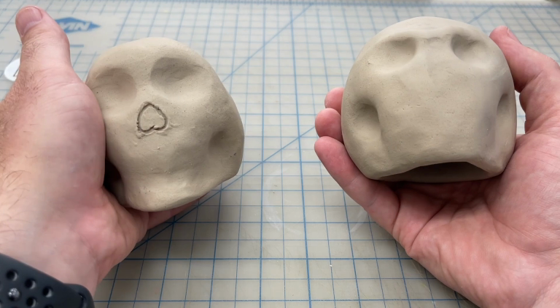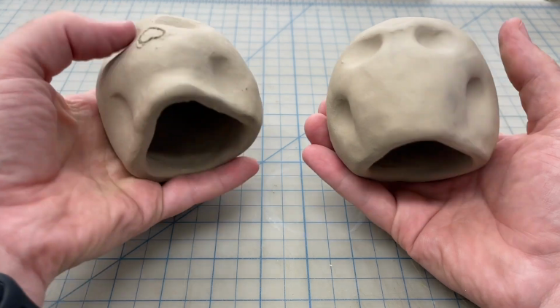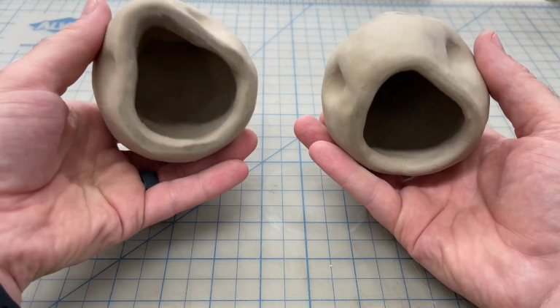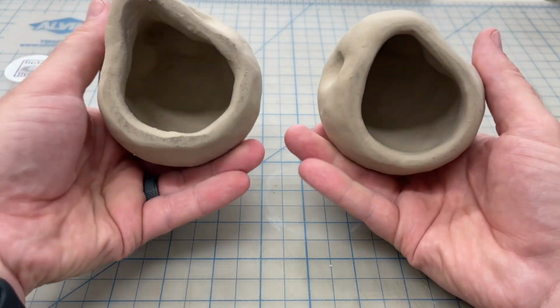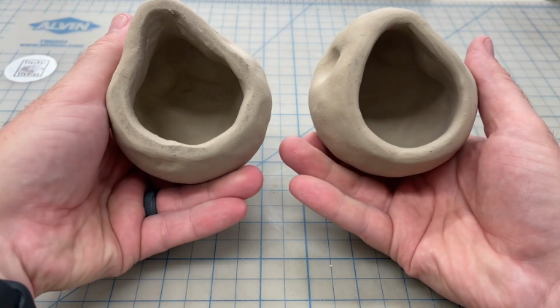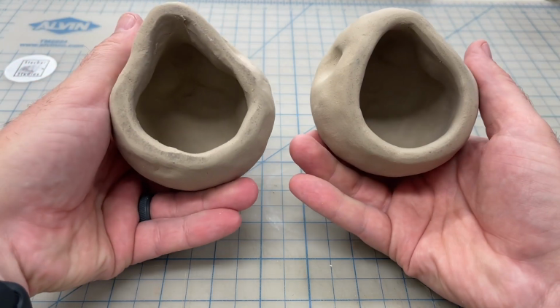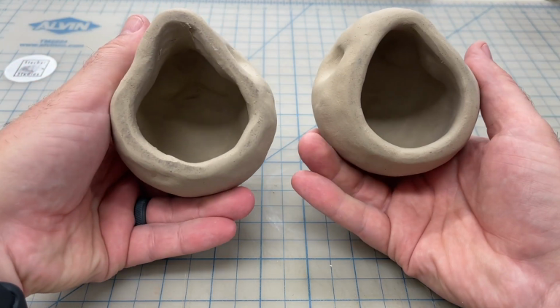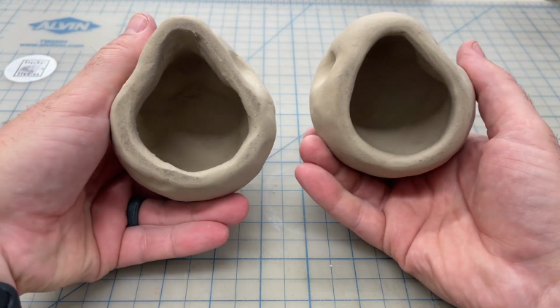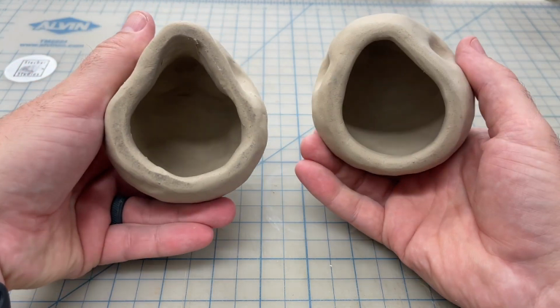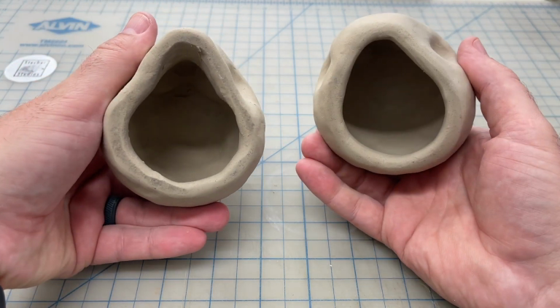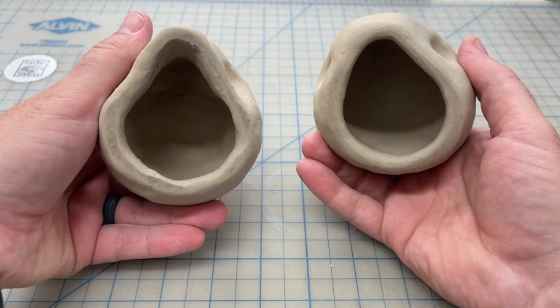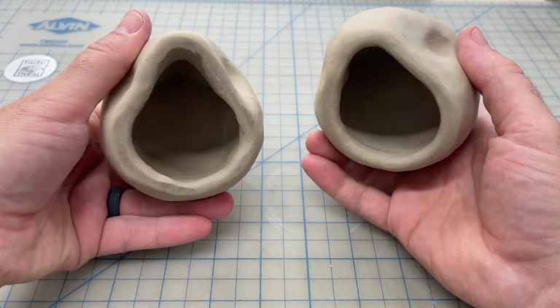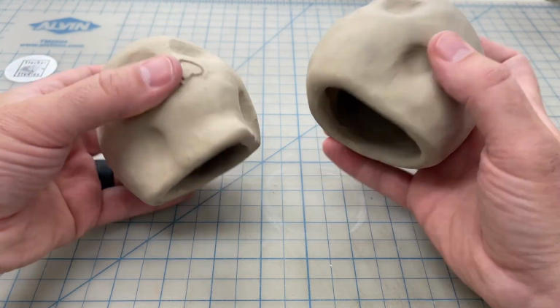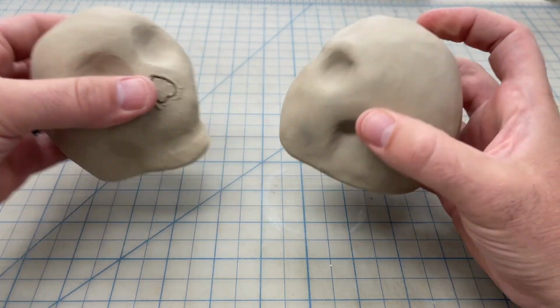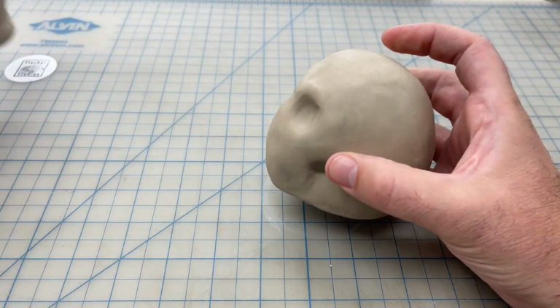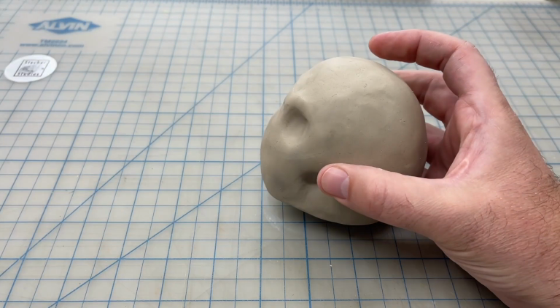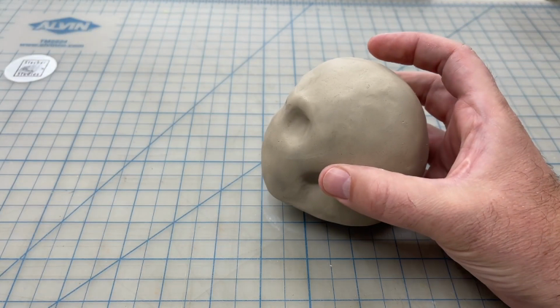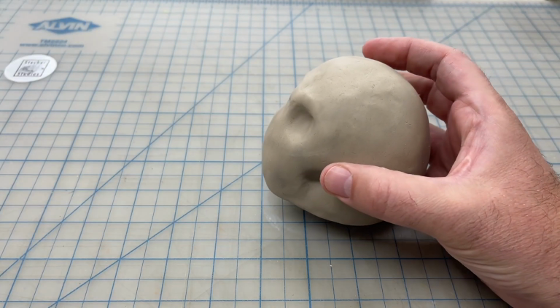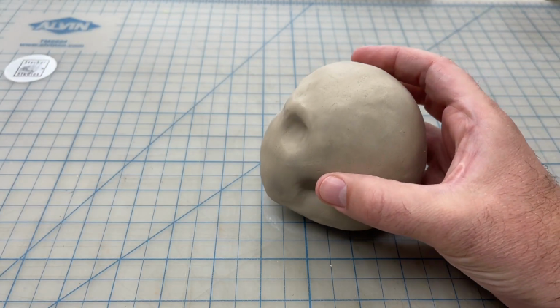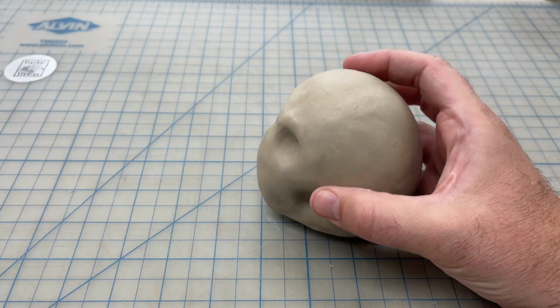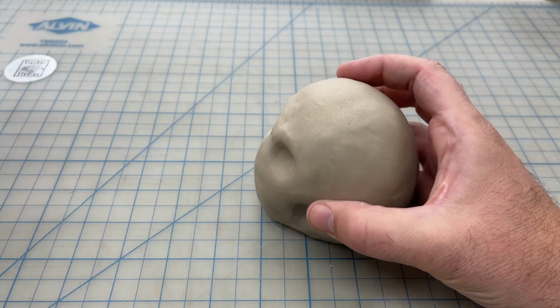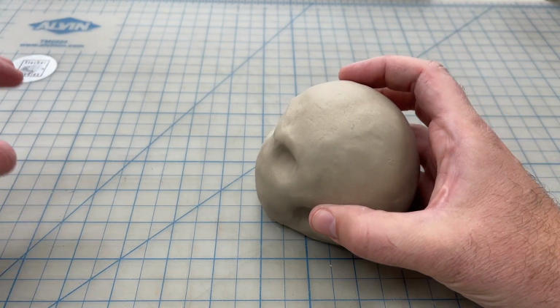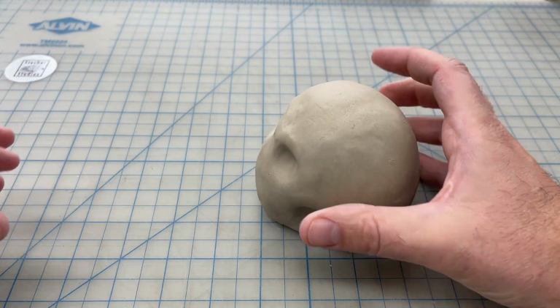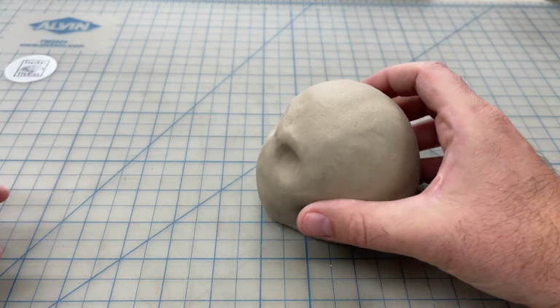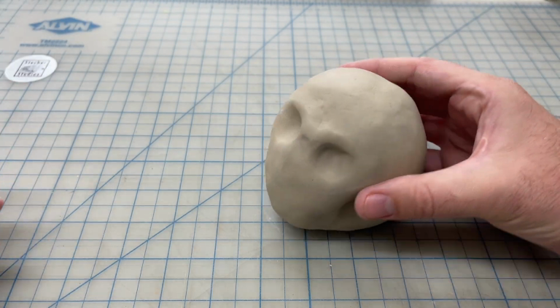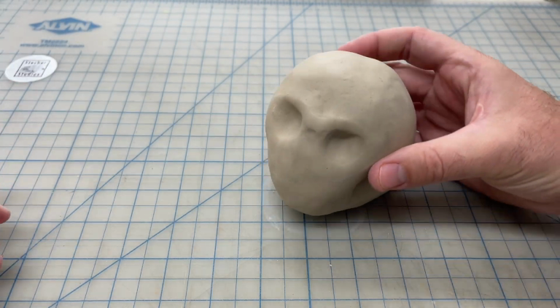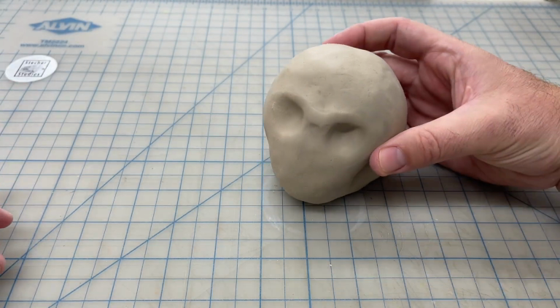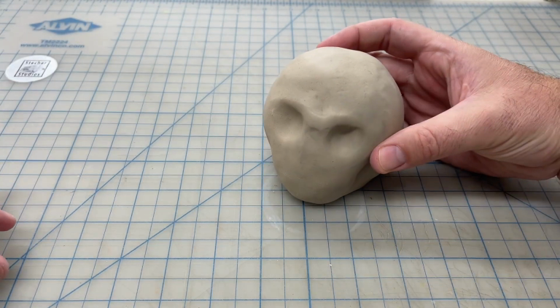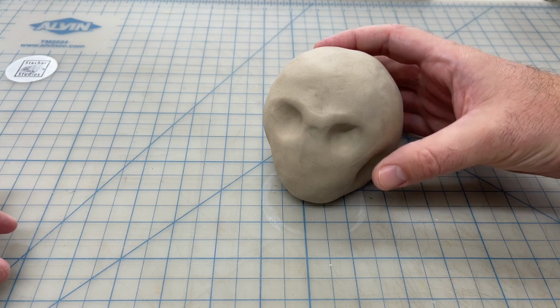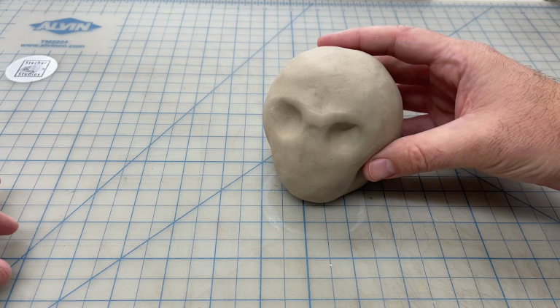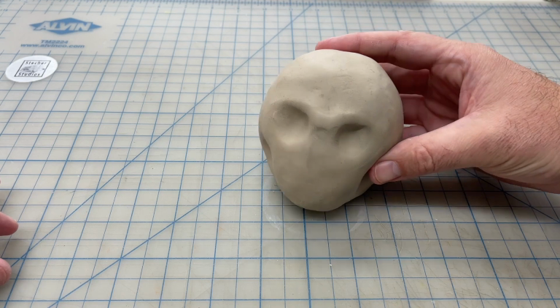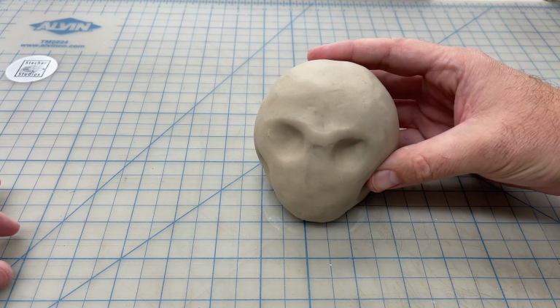In our next session, we're going to begin to outline and cut out some of the facial features for the eyes, nose, and mouth.